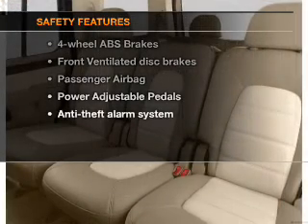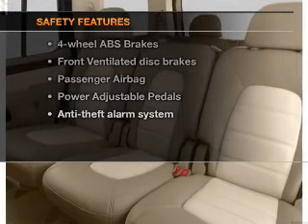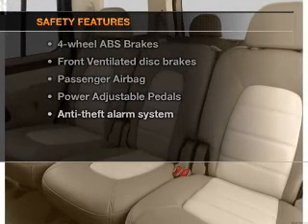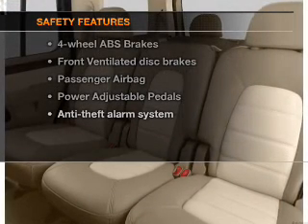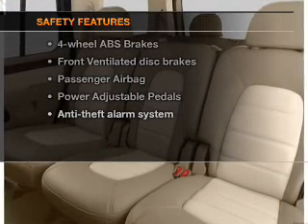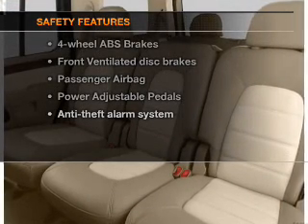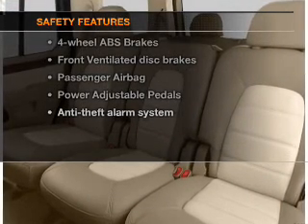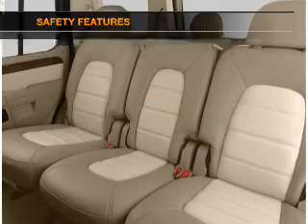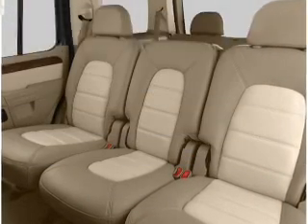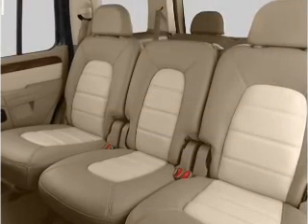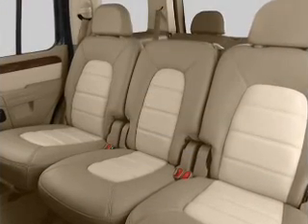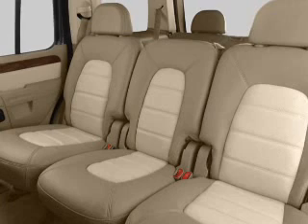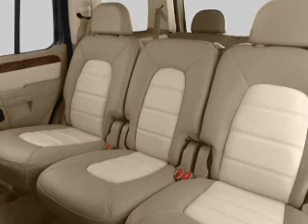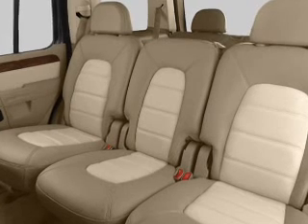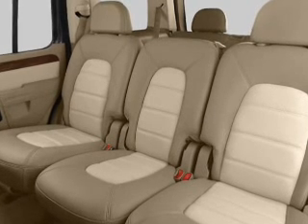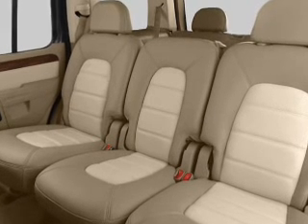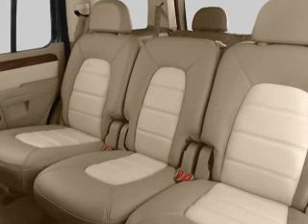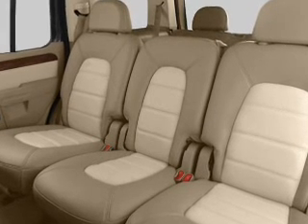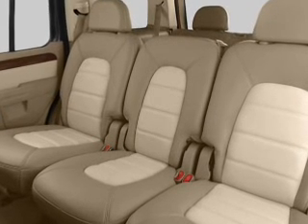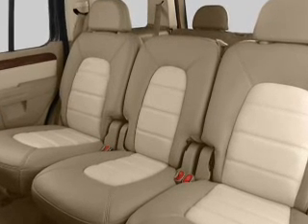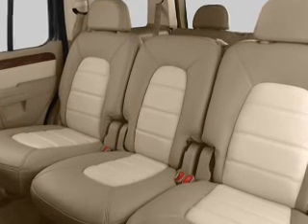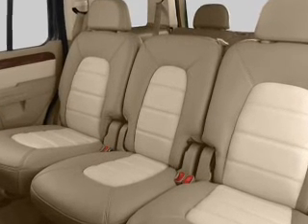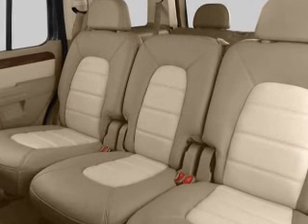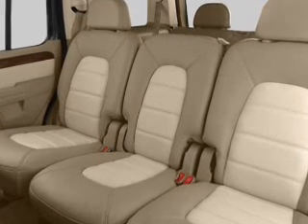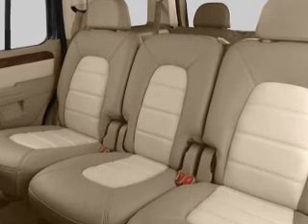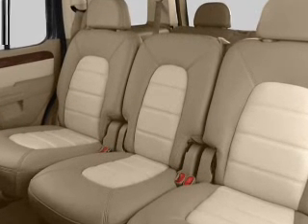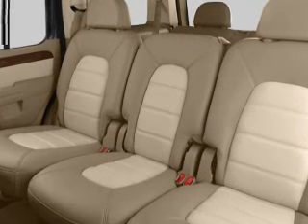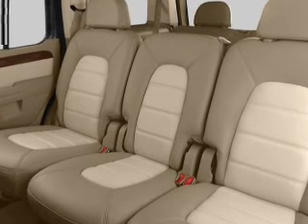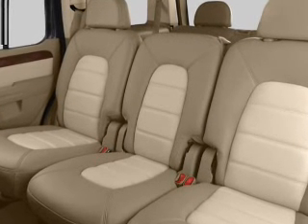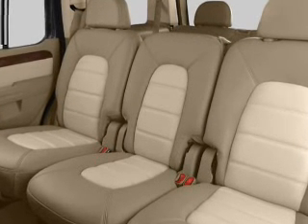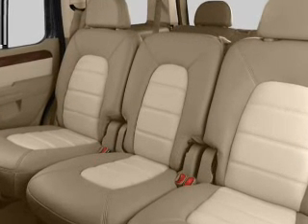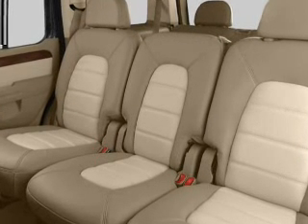And for your peace of mind, the following safety equipment is included: front ventilated disc brakes and a passenger airbag. Call today to schedule a test drive.